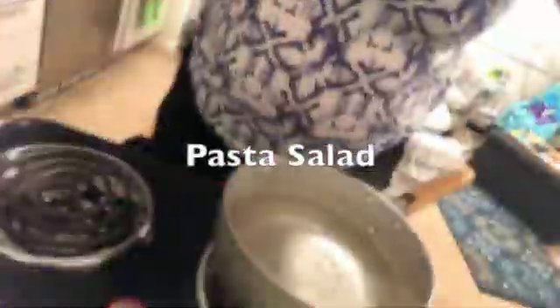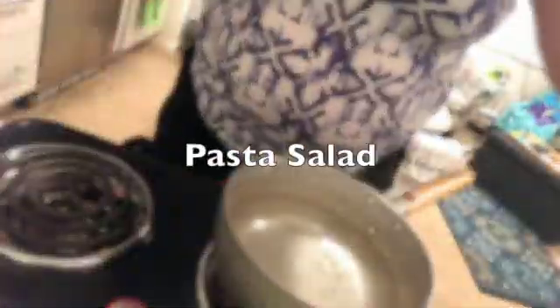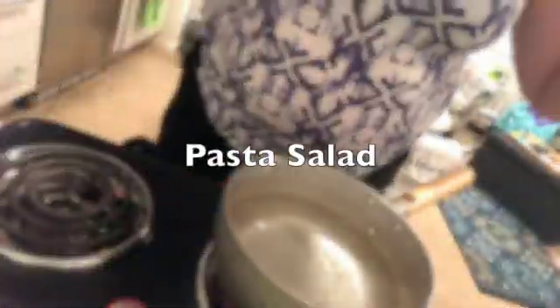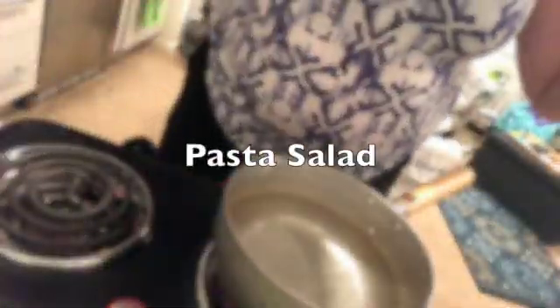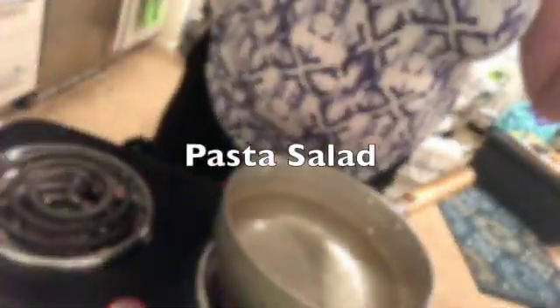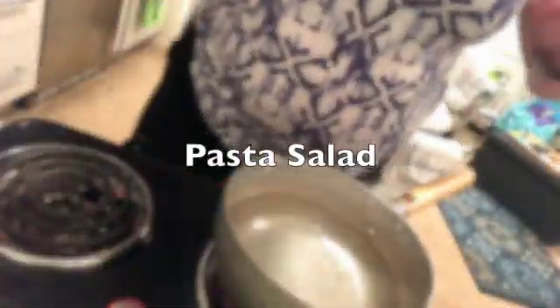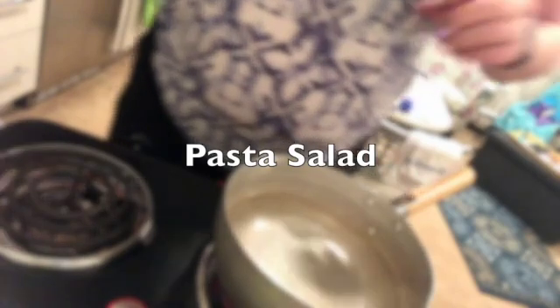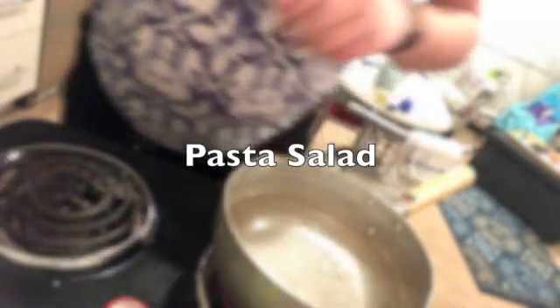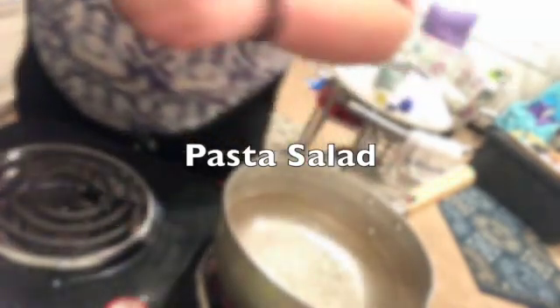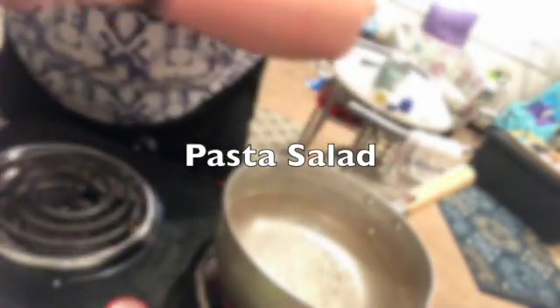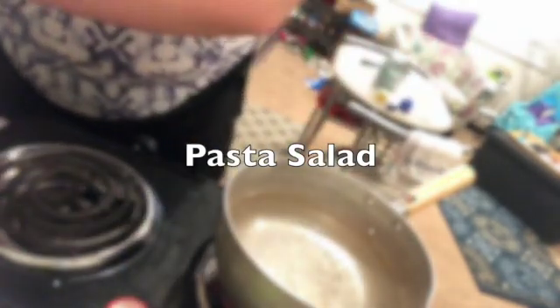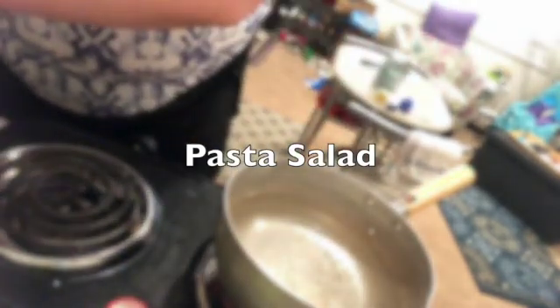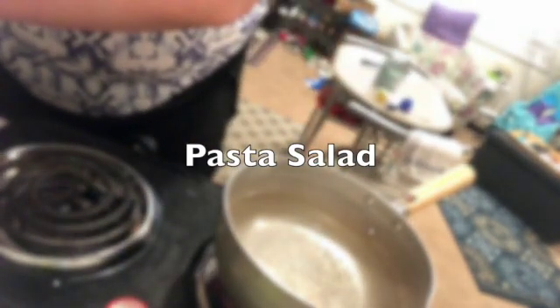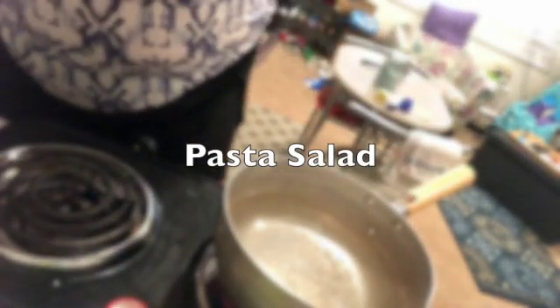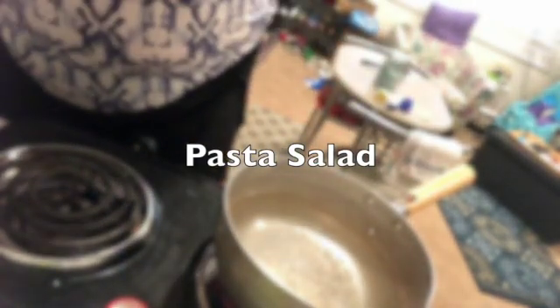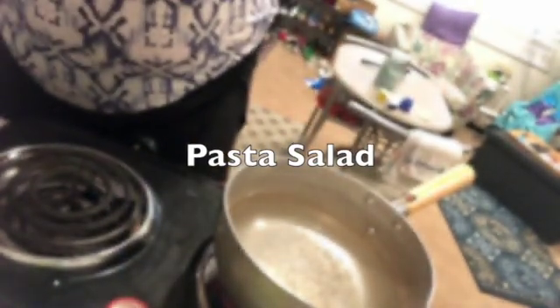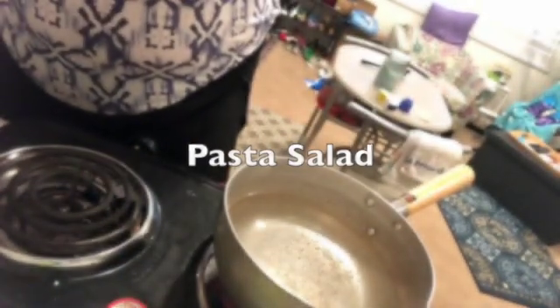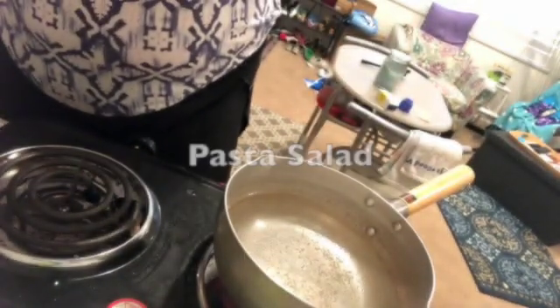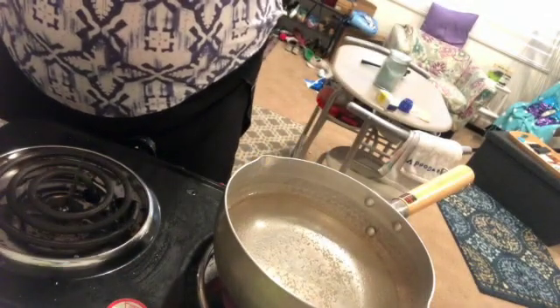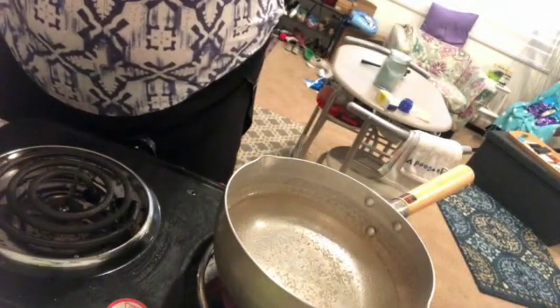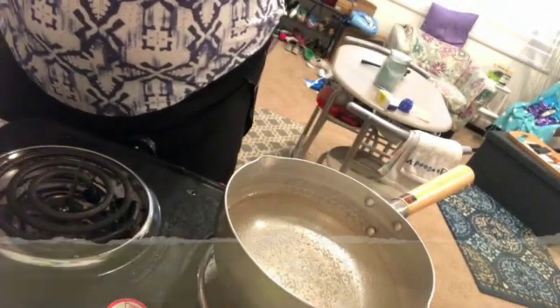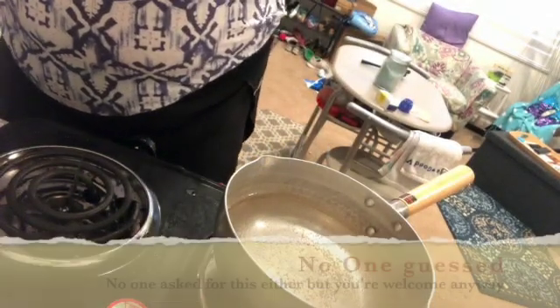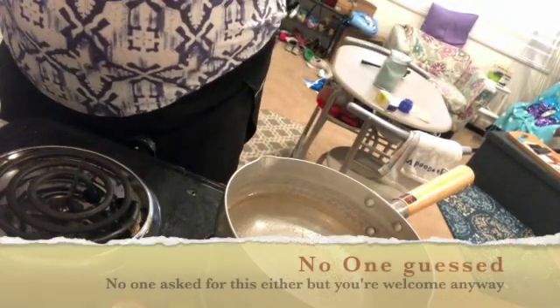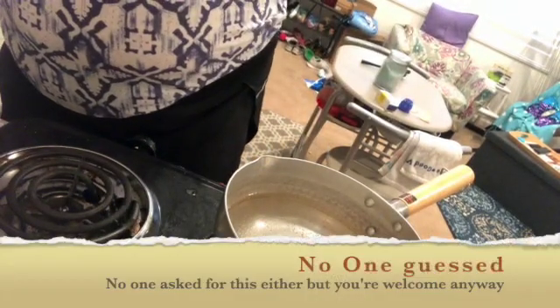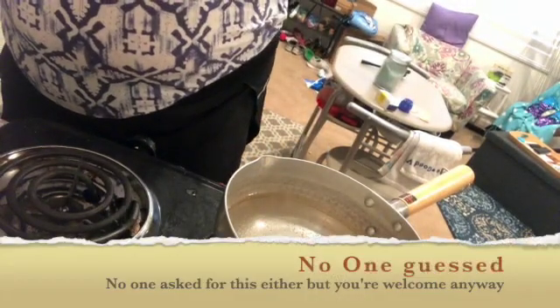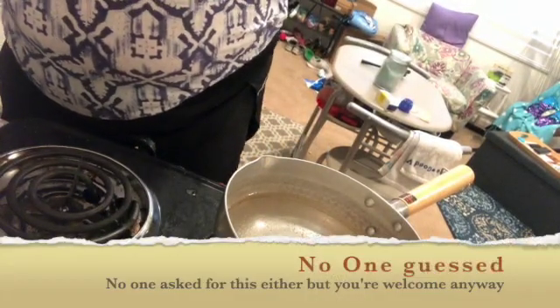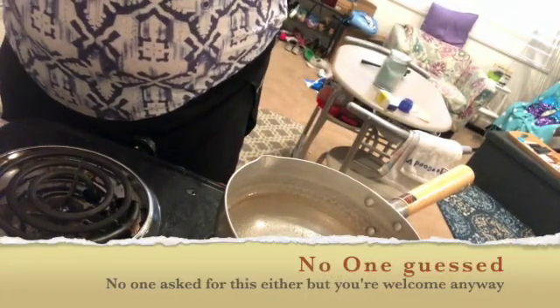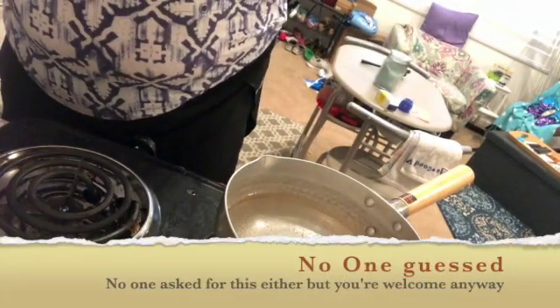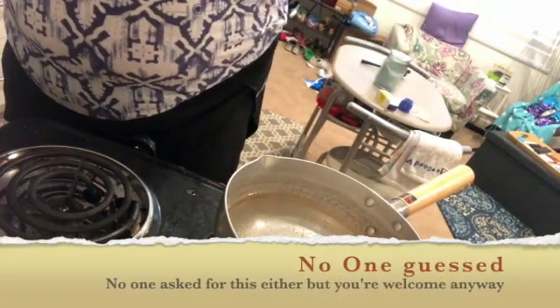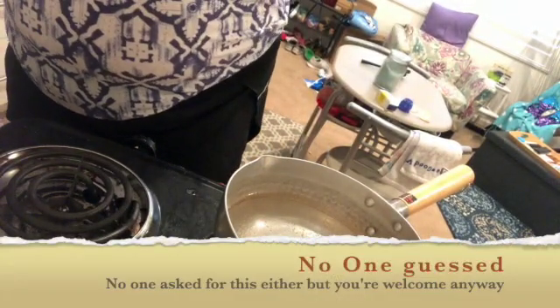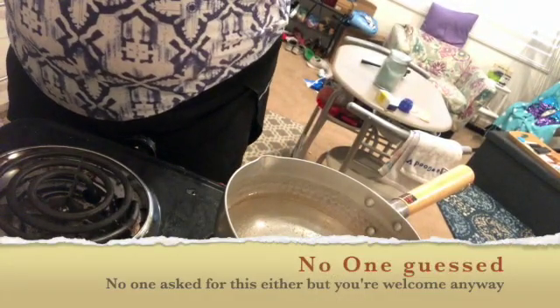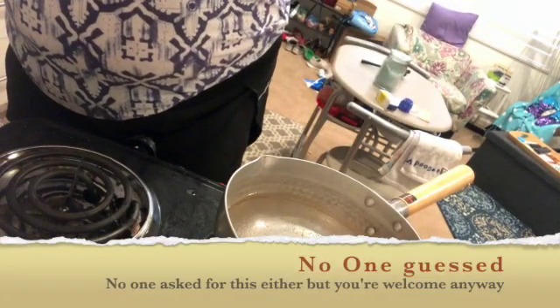Hi guys! Today we are making — you guessed it — pasta salad.